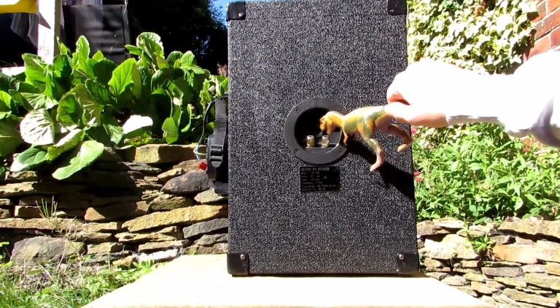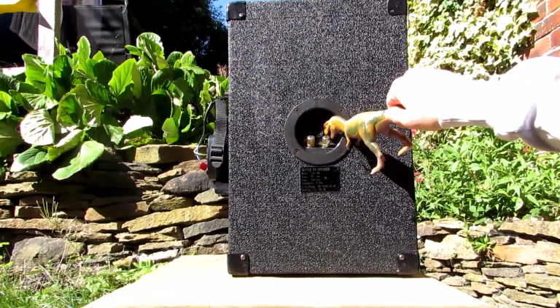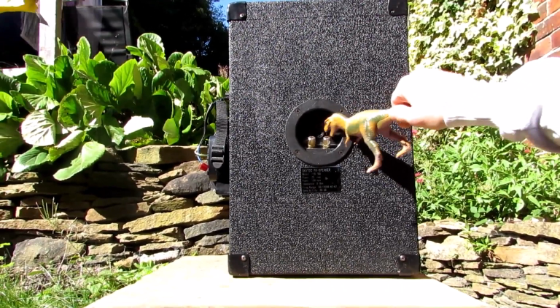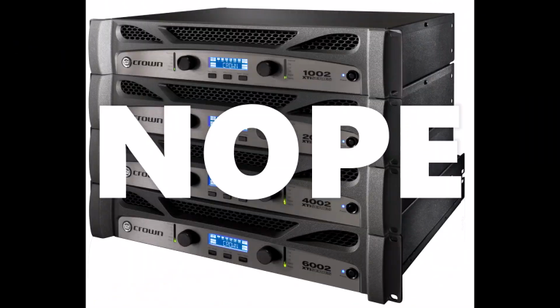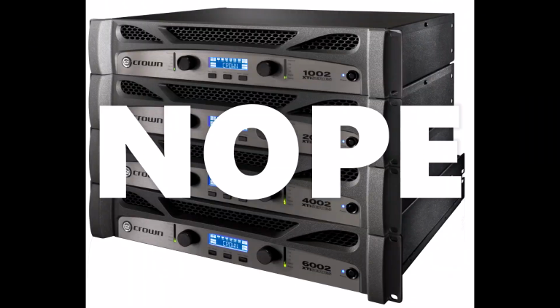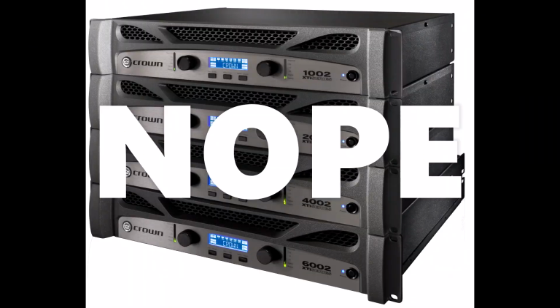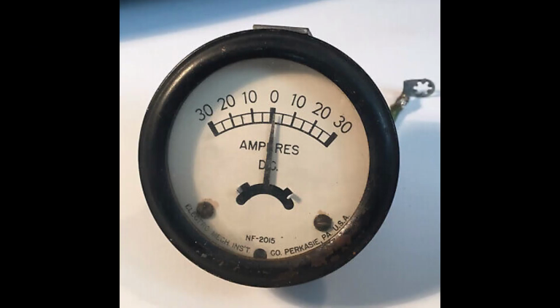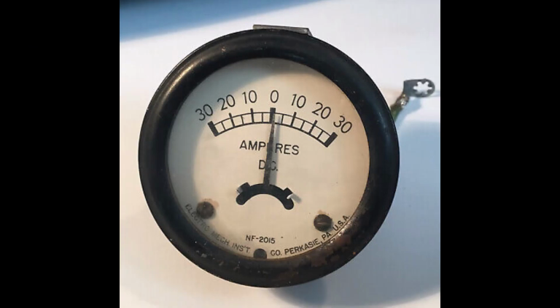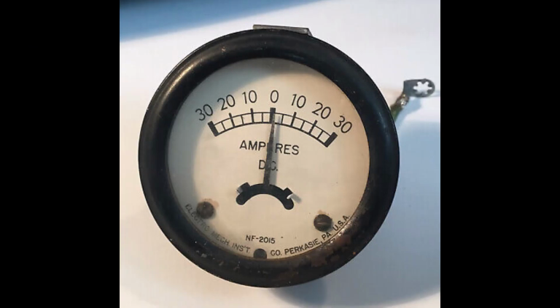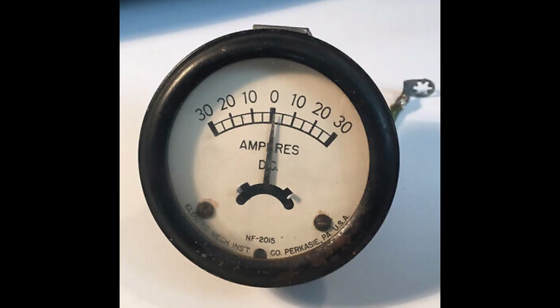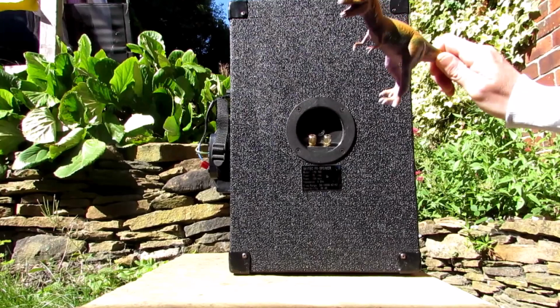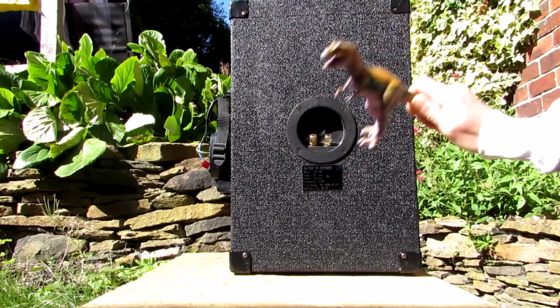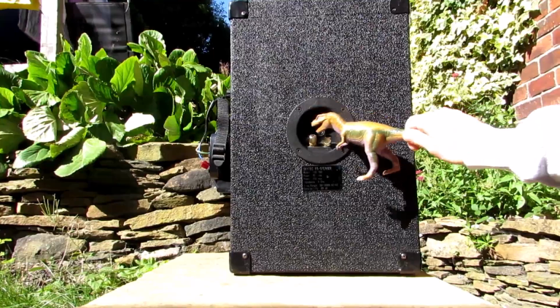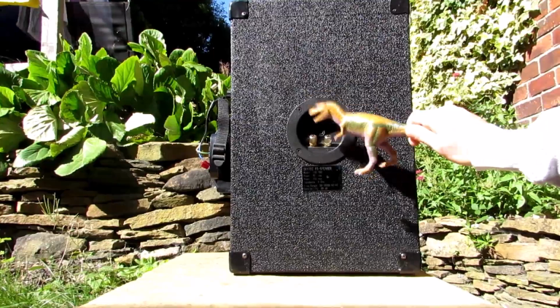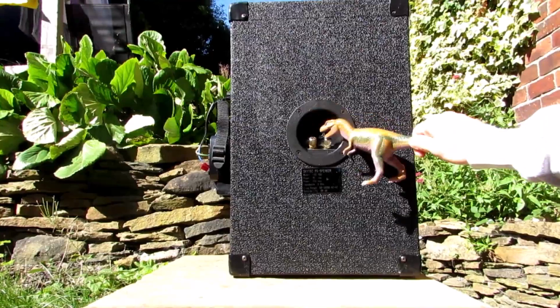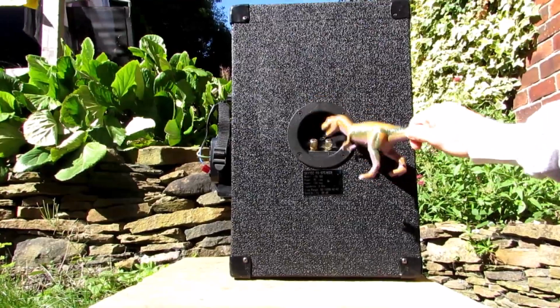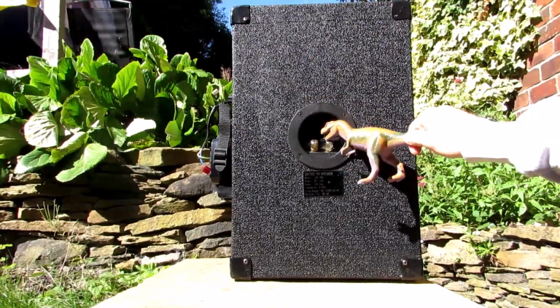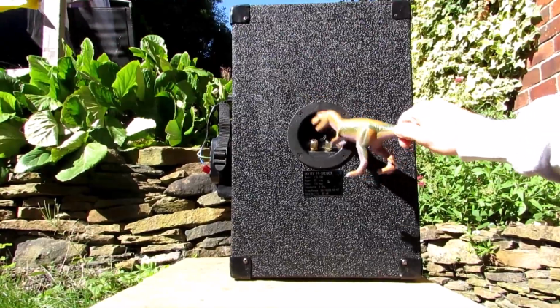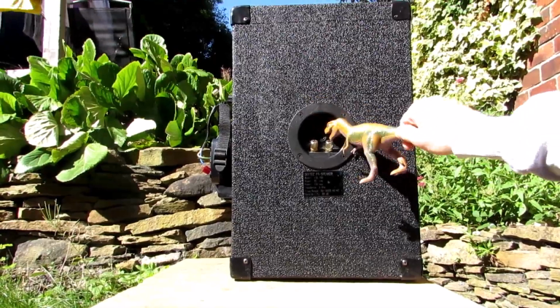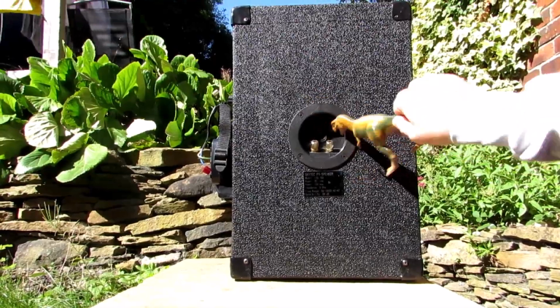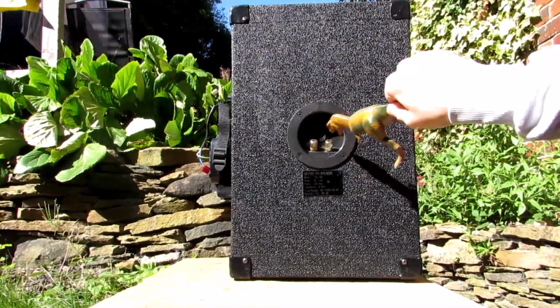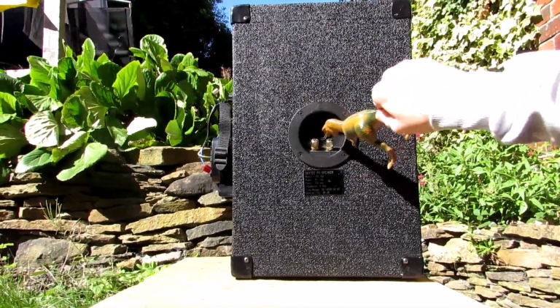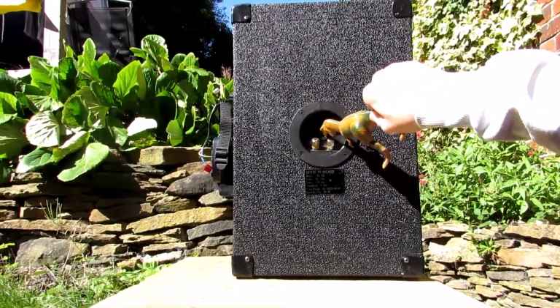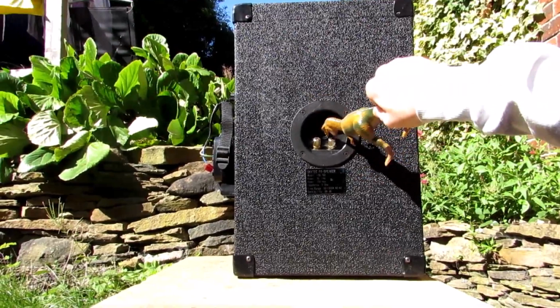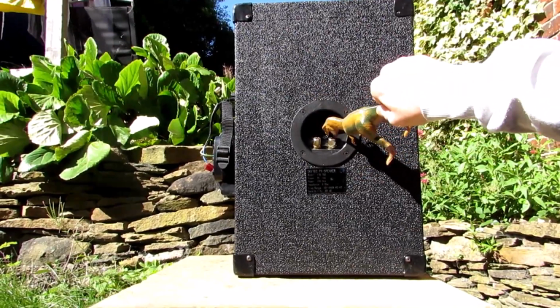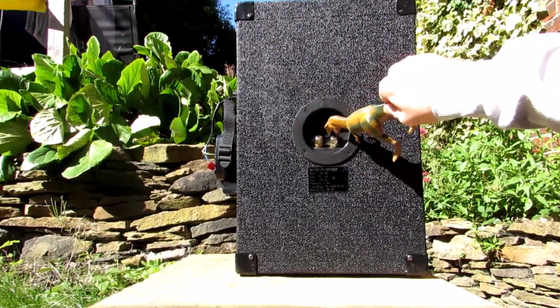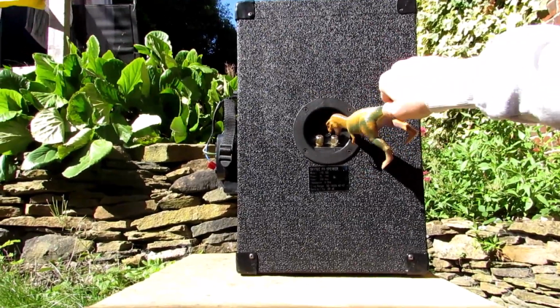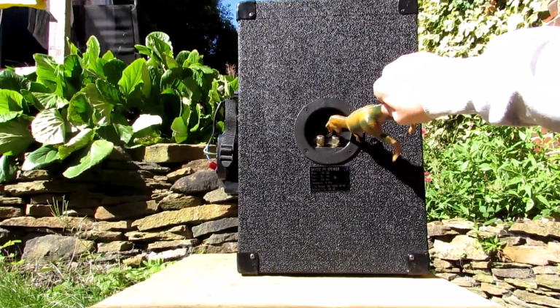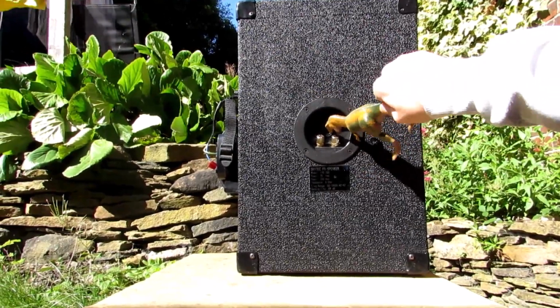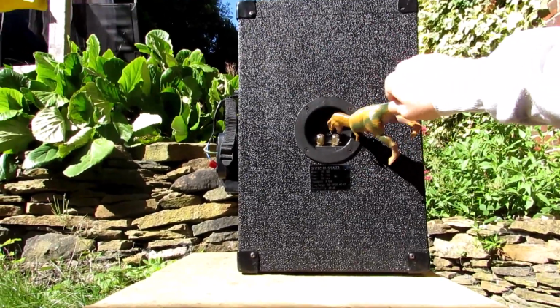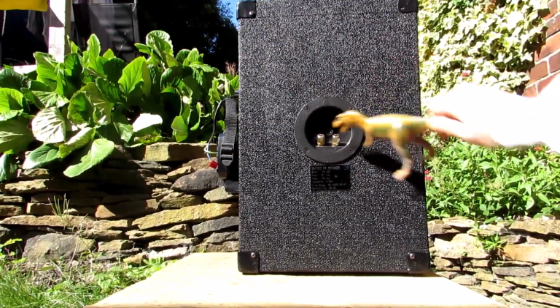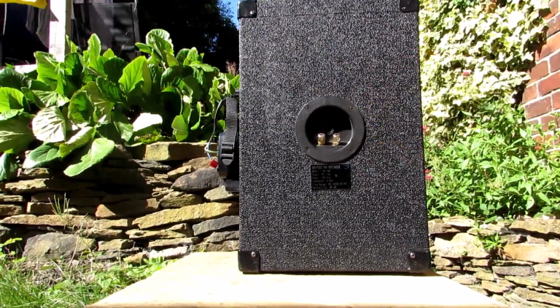Some boards also have a third output for a subwoofer. A lot of amps are needed to drive a sub, so make sure you have plenty of spare batteries. It's solid and completely impenetrable to small dinosaurs.